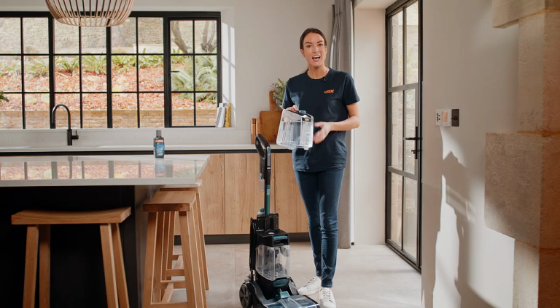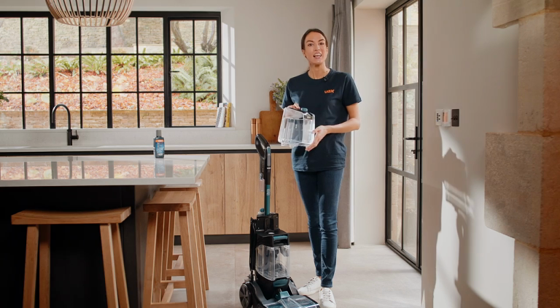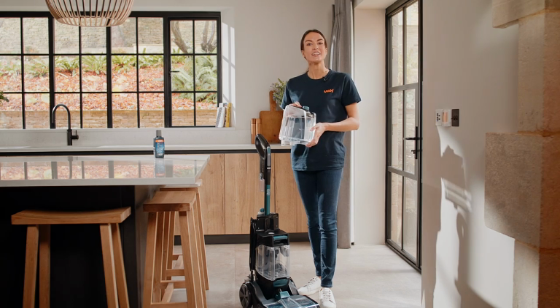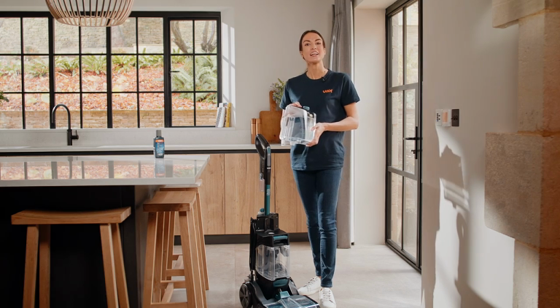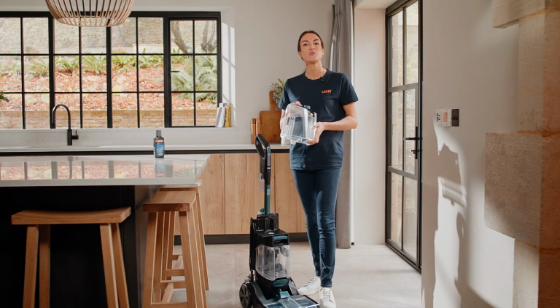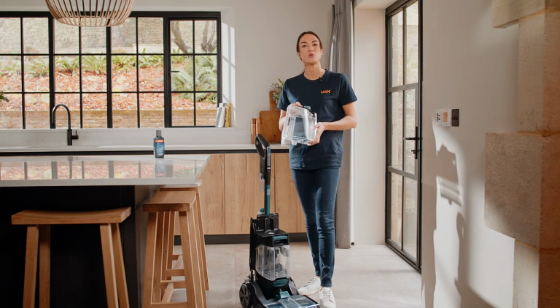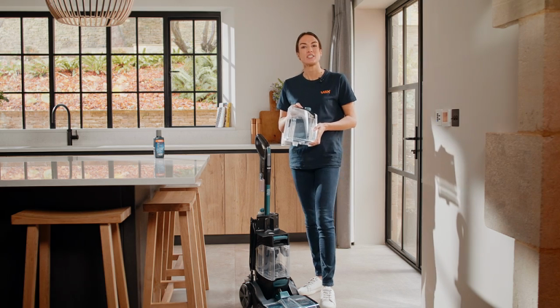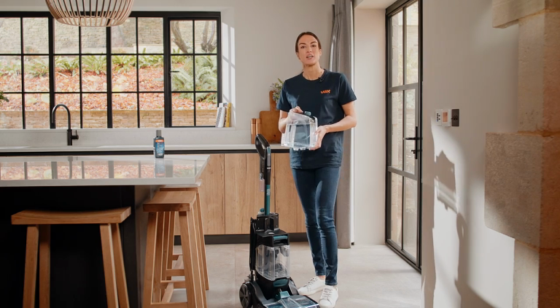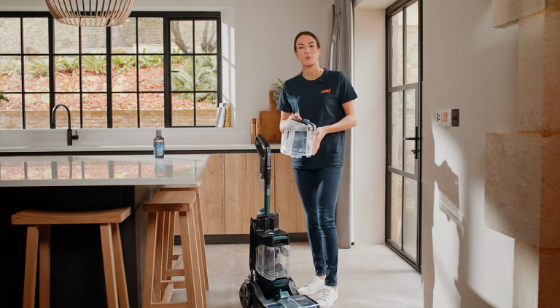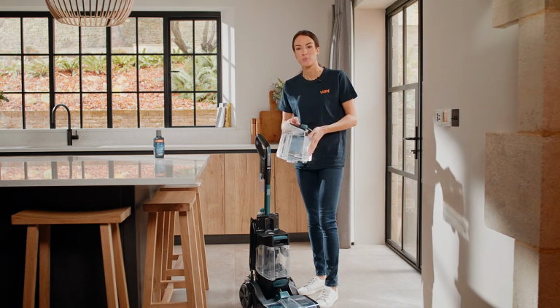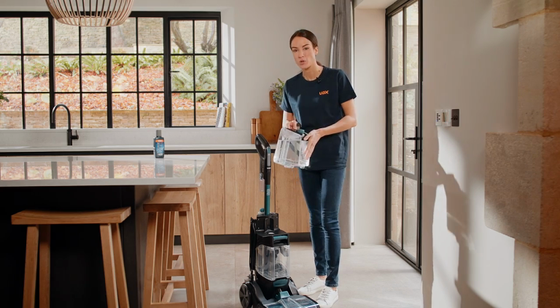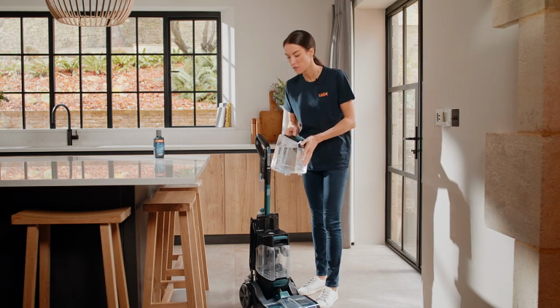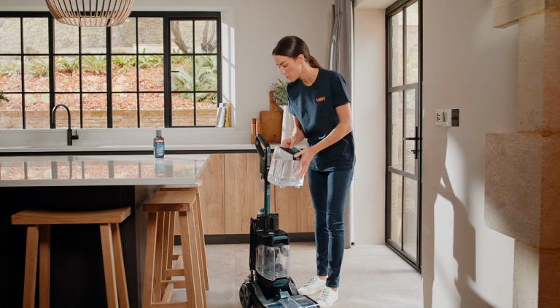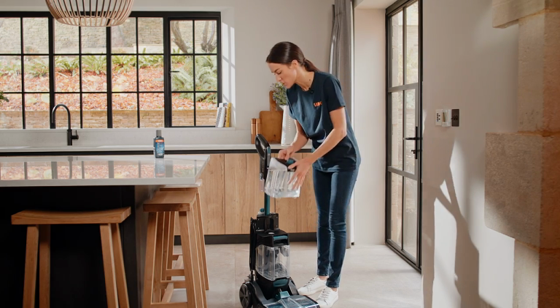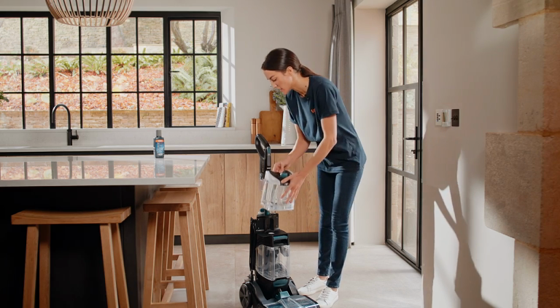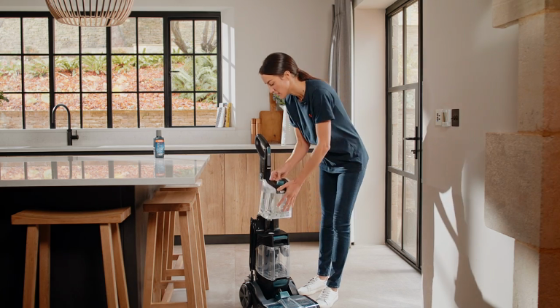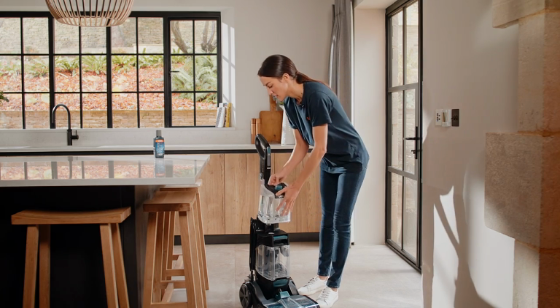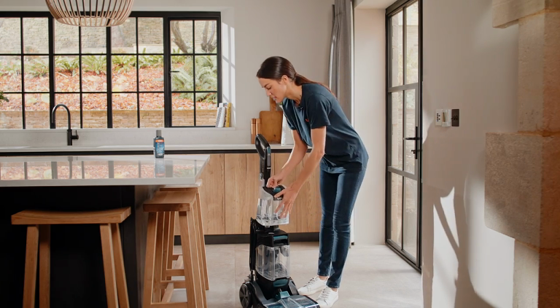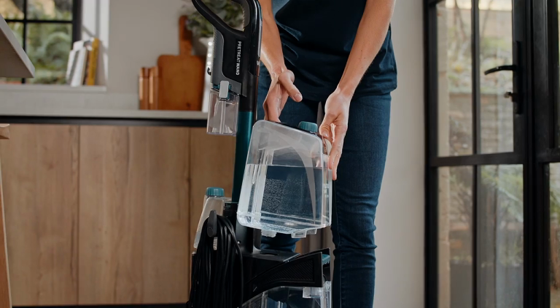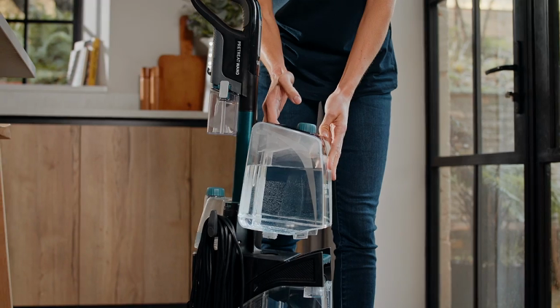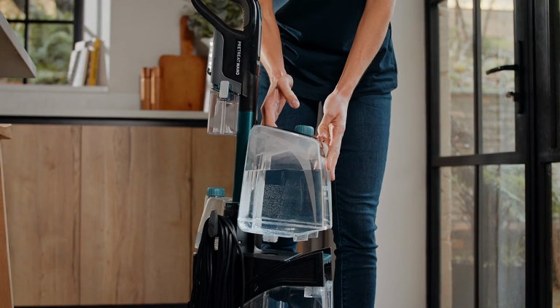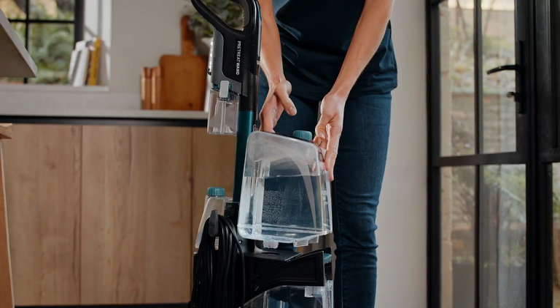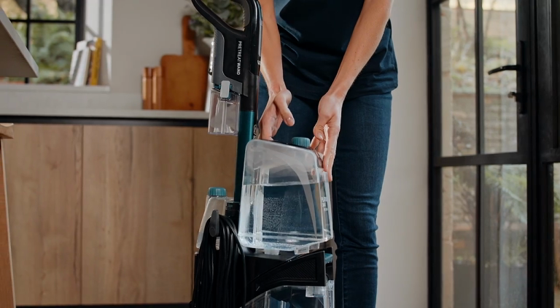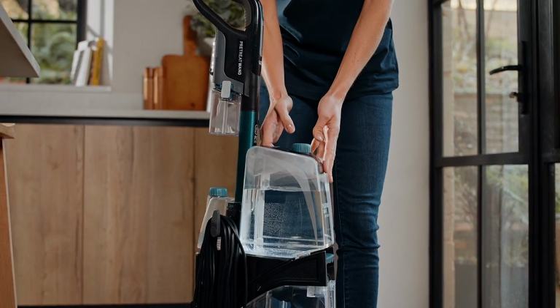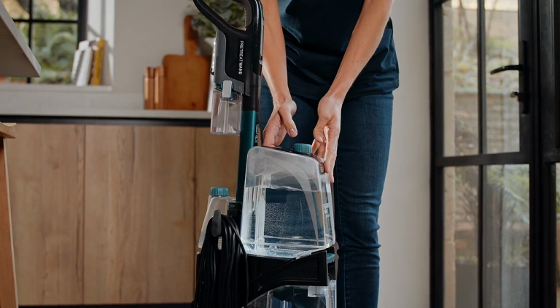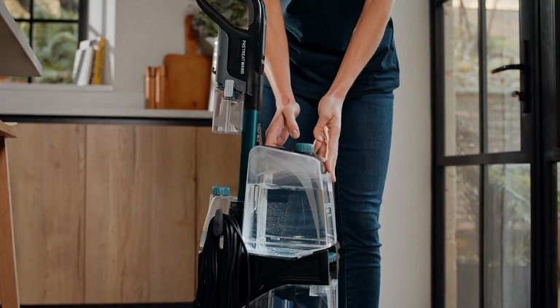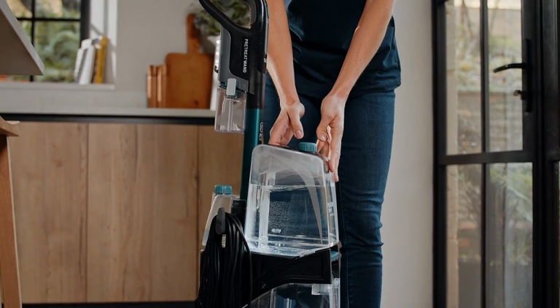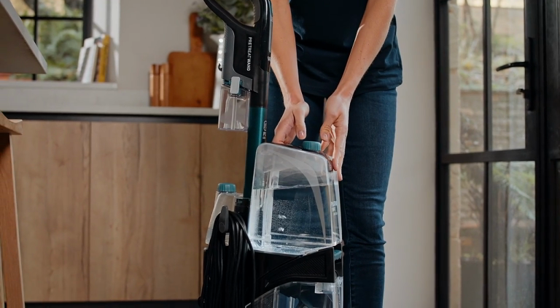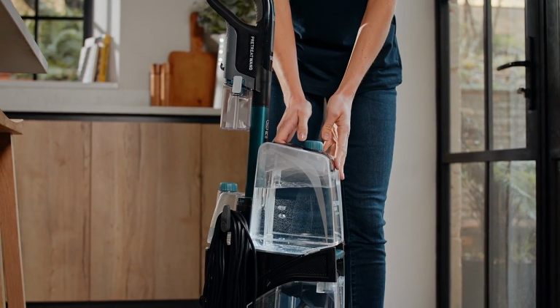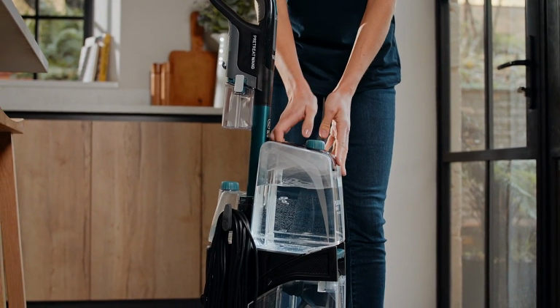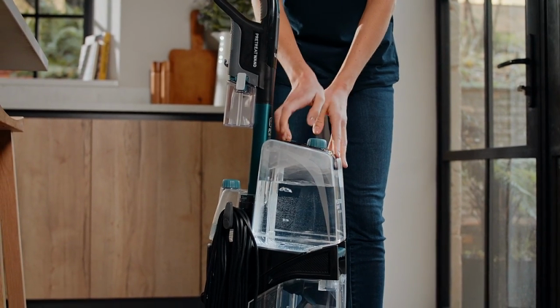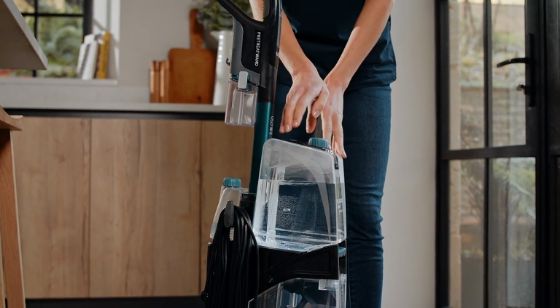Align the clean water tank with the body of the machine, slide it down and press it firmly into place.